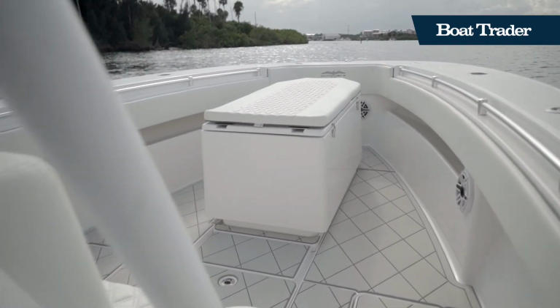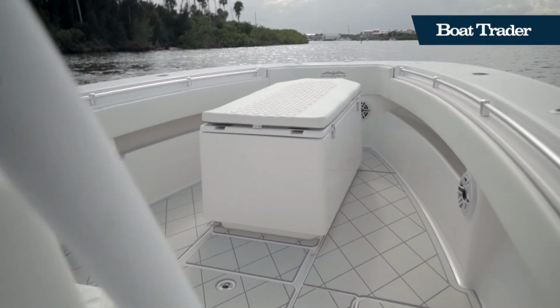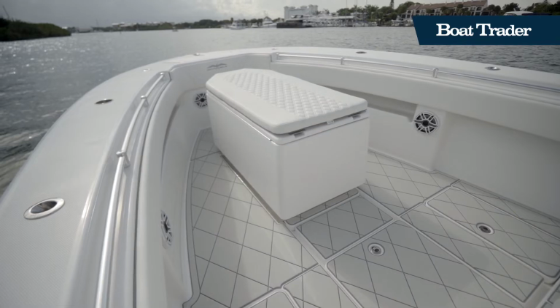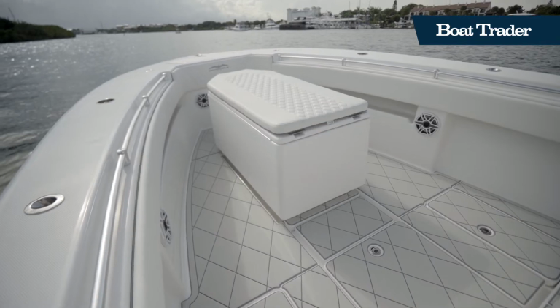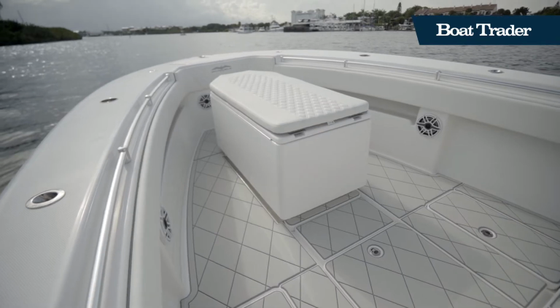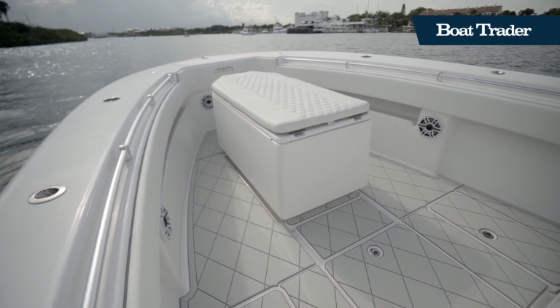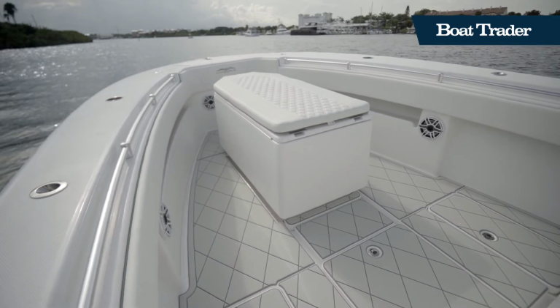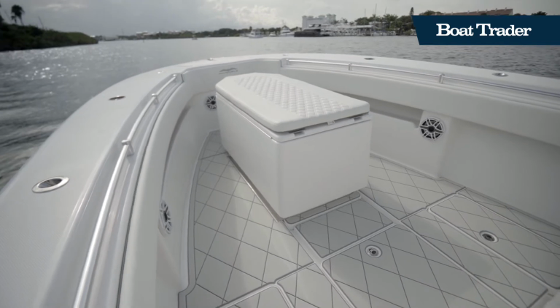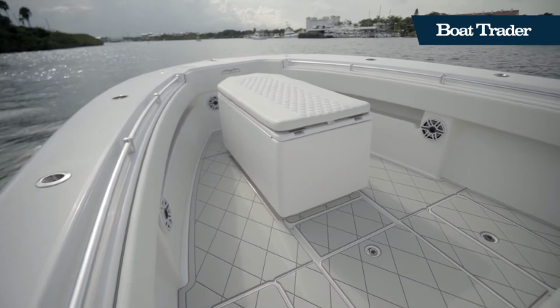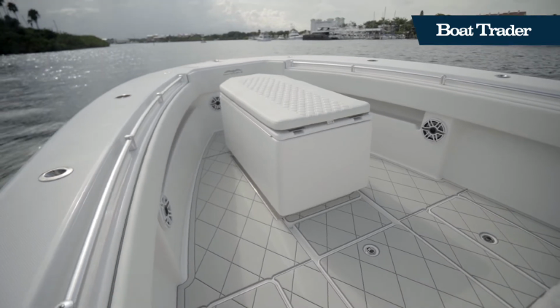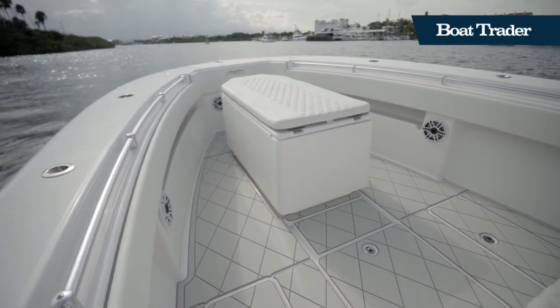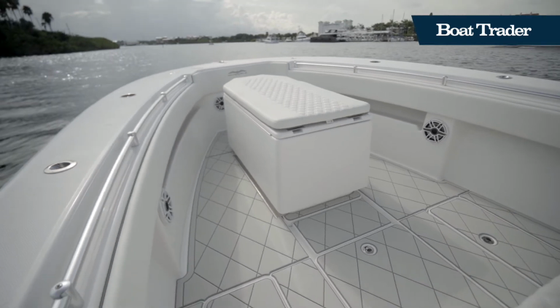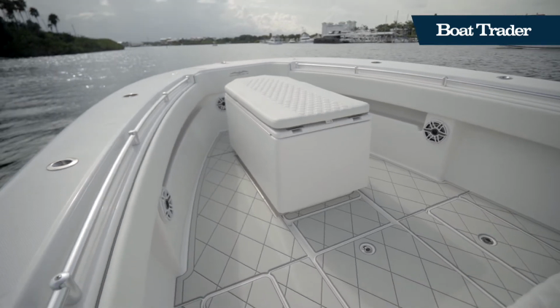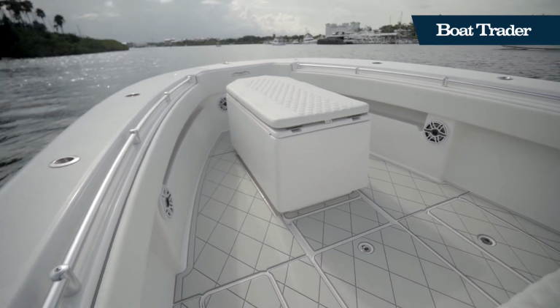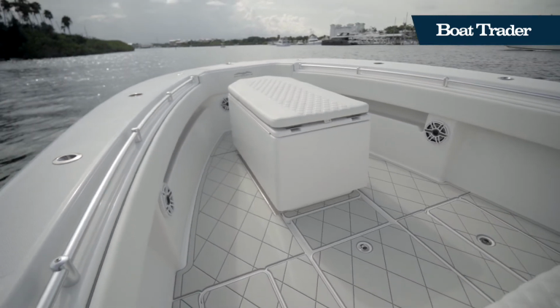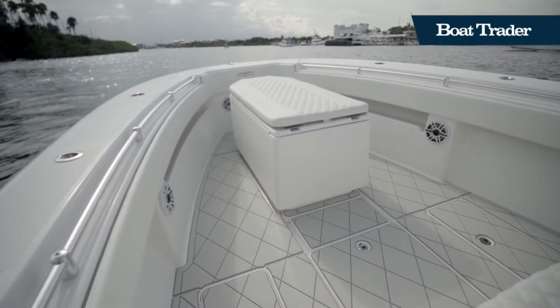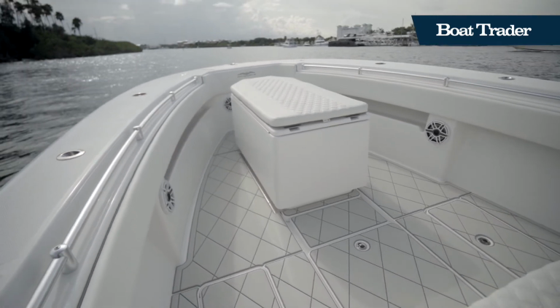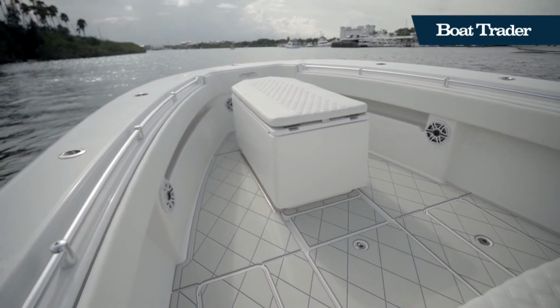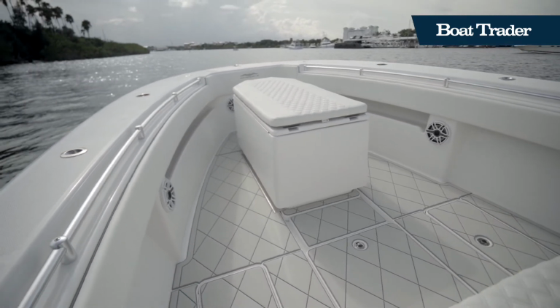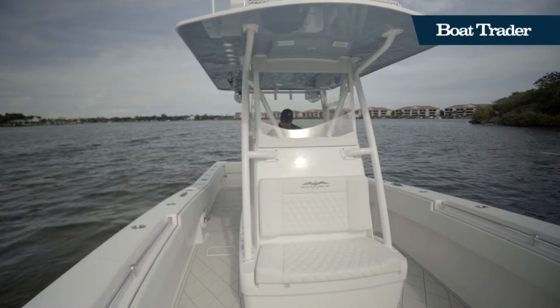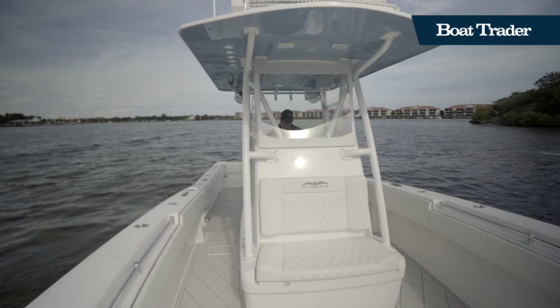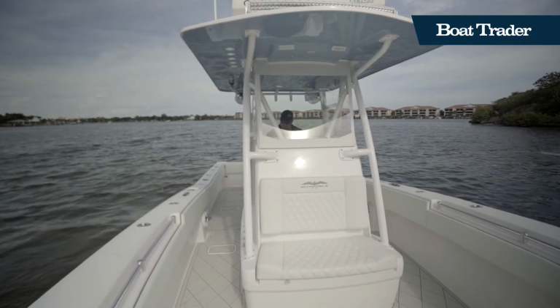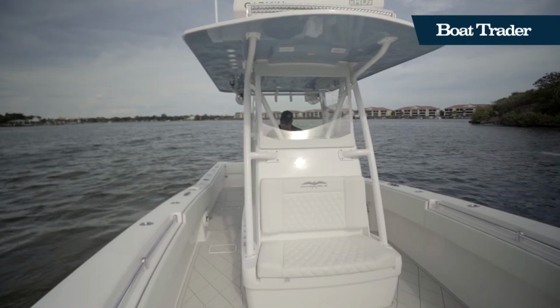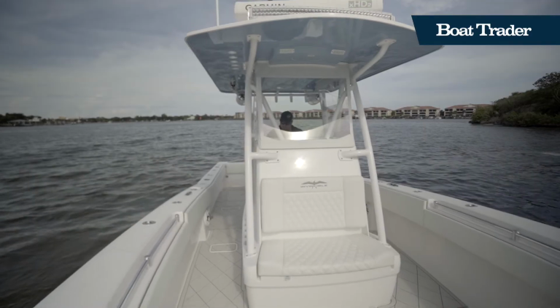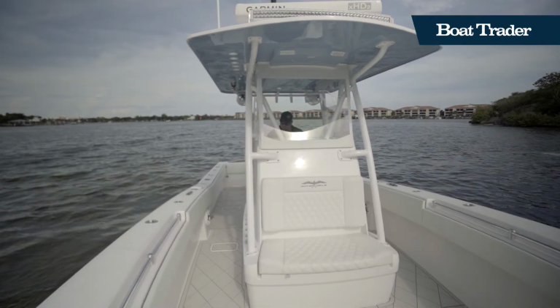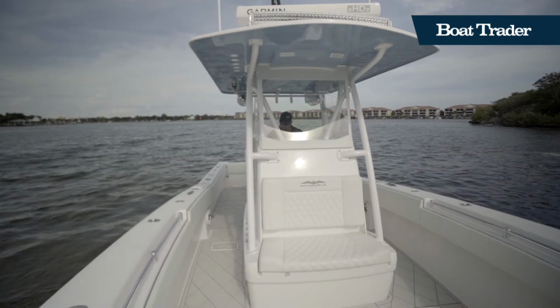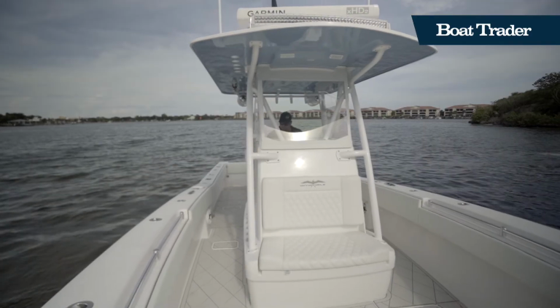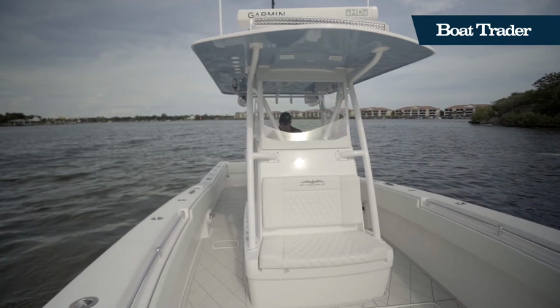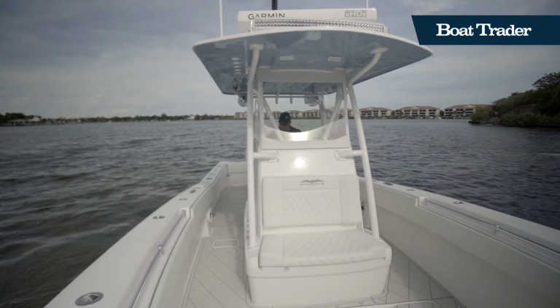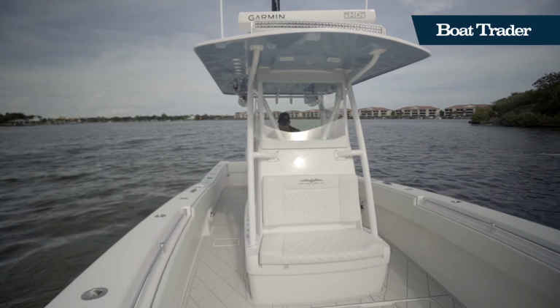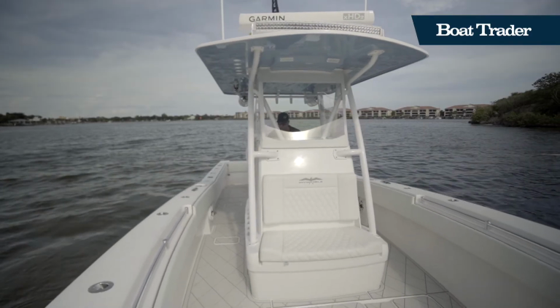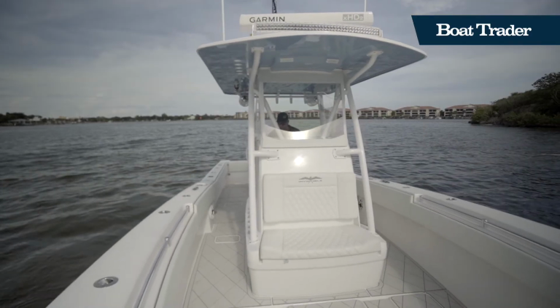In the bow, you'll find a forward-facing bench seating area, as well as a large storage locker that doubles as a sun pad.